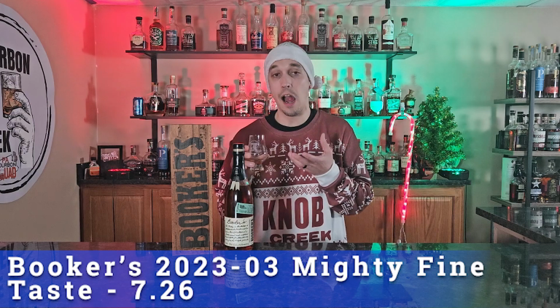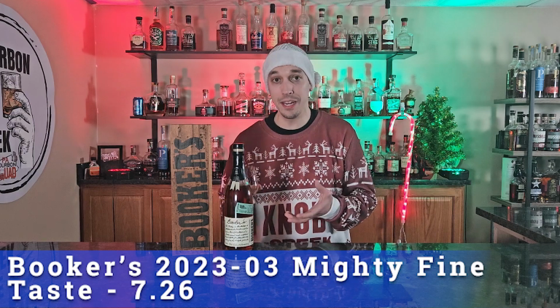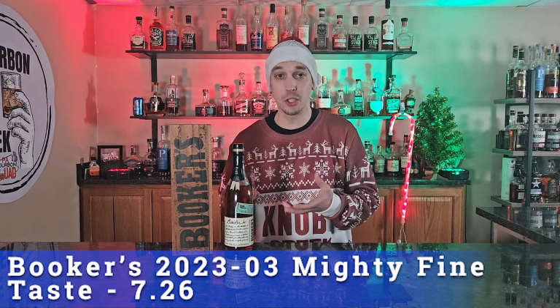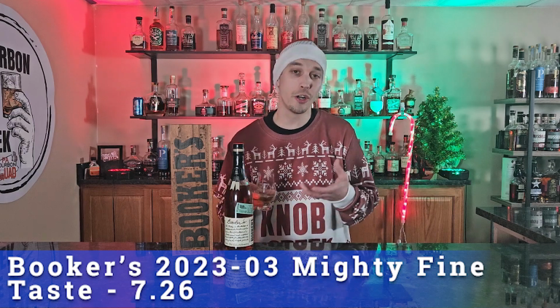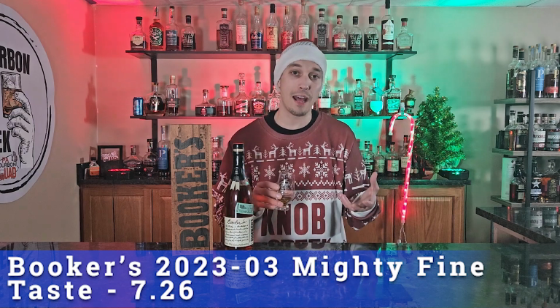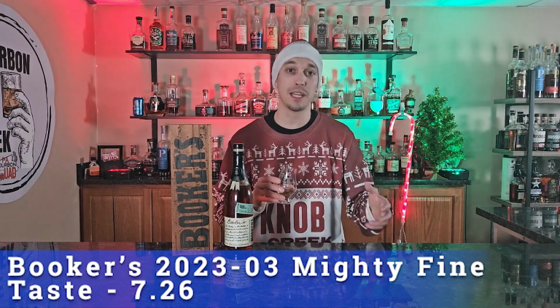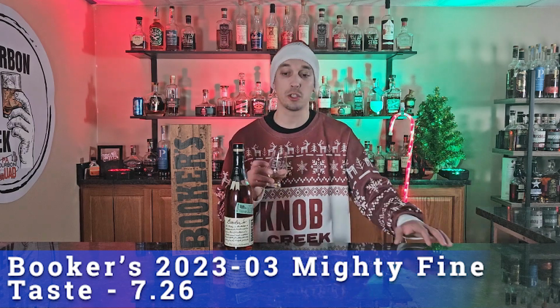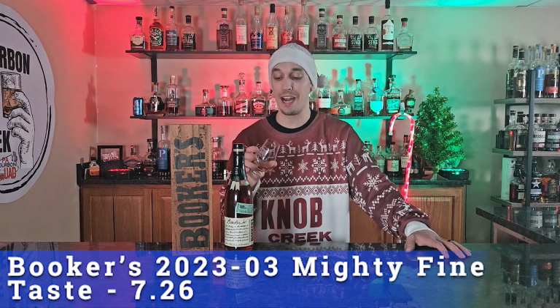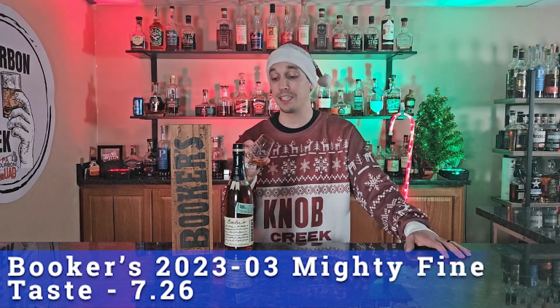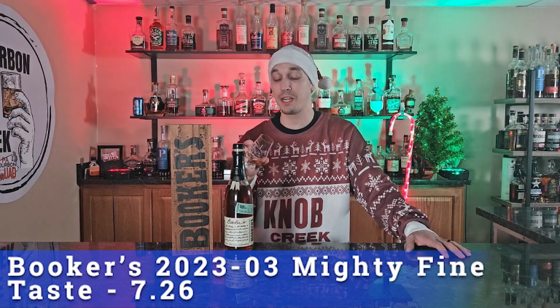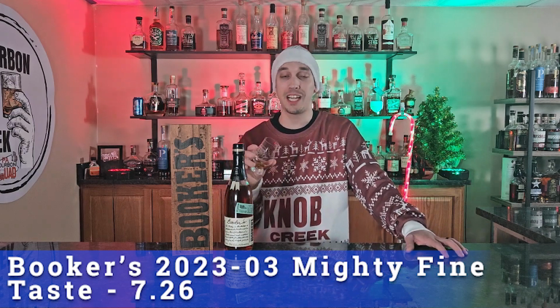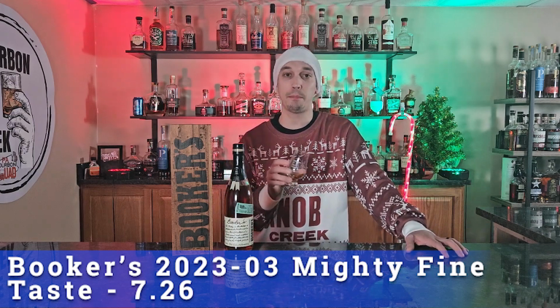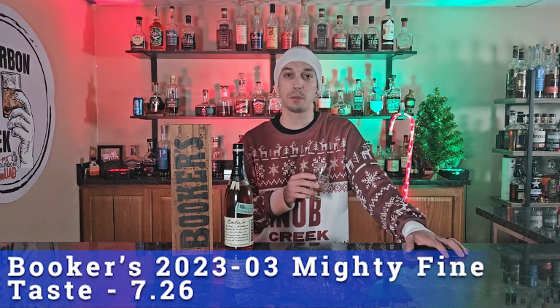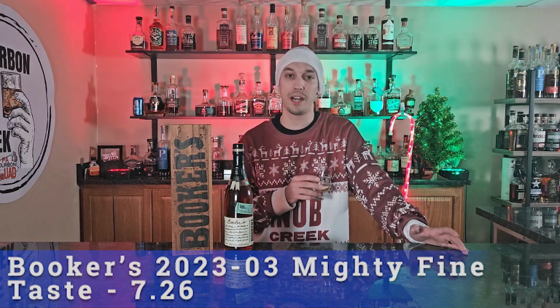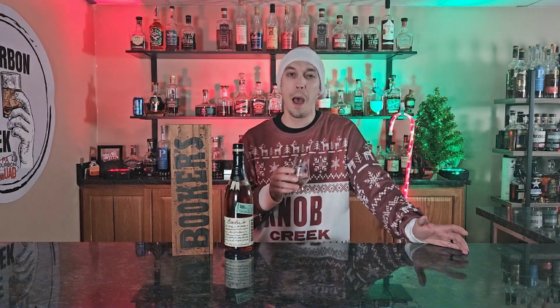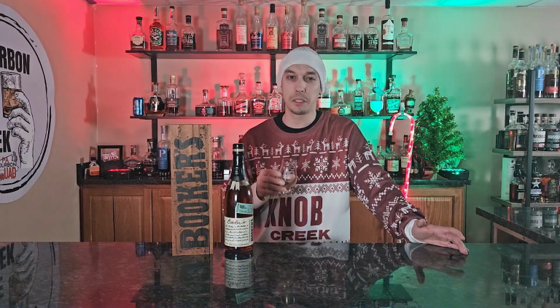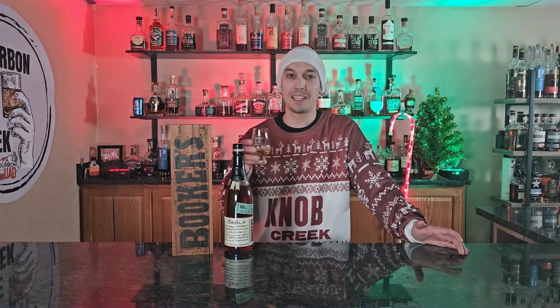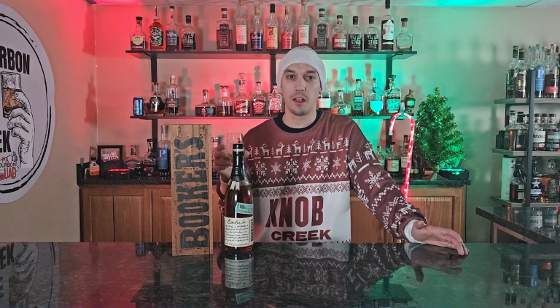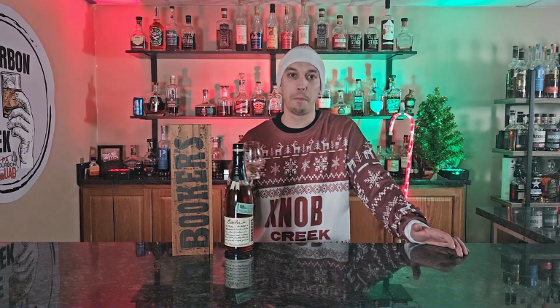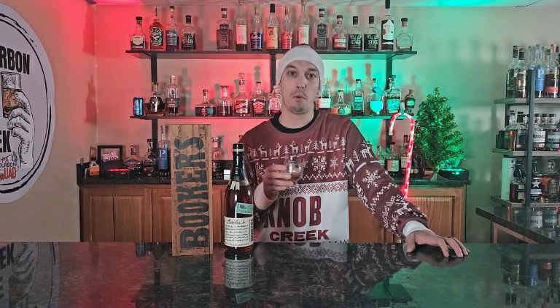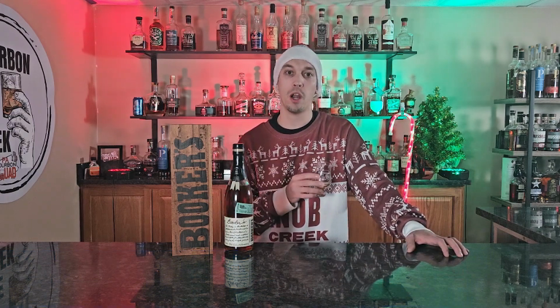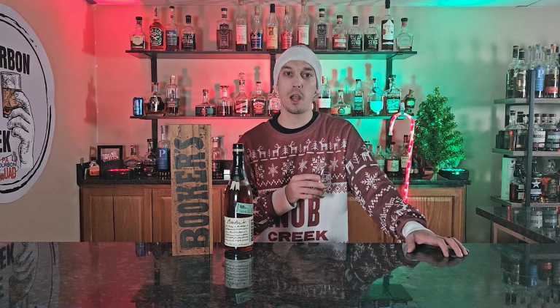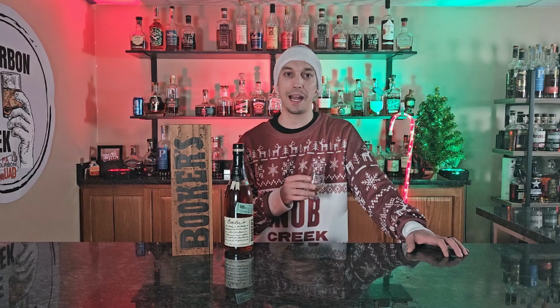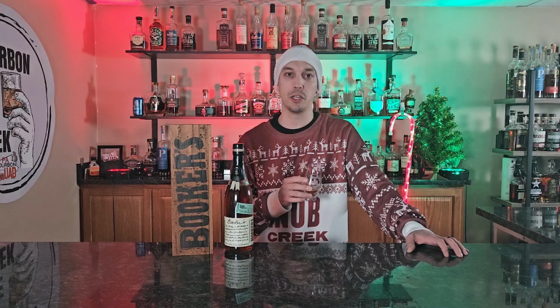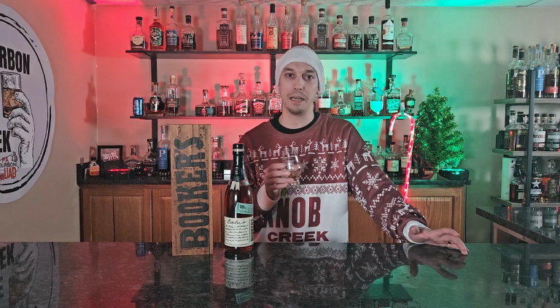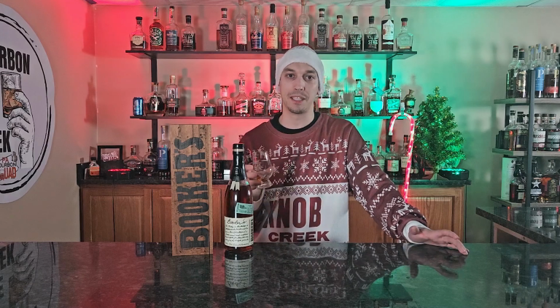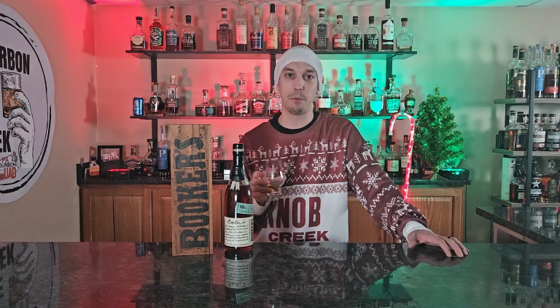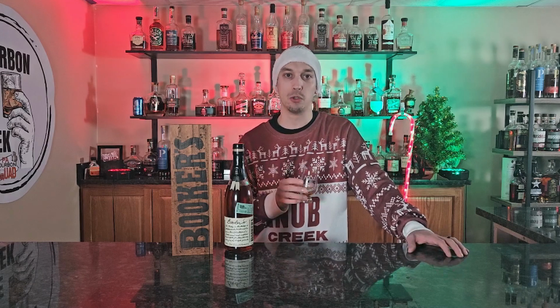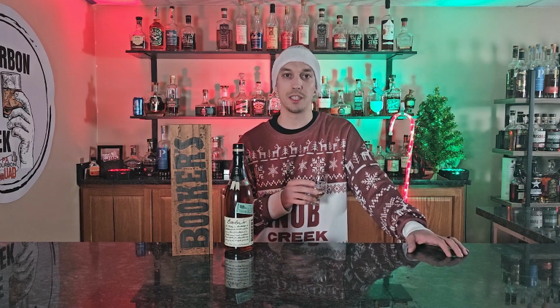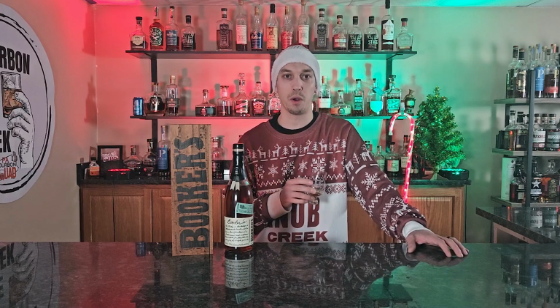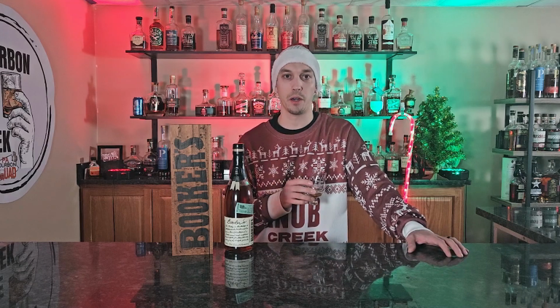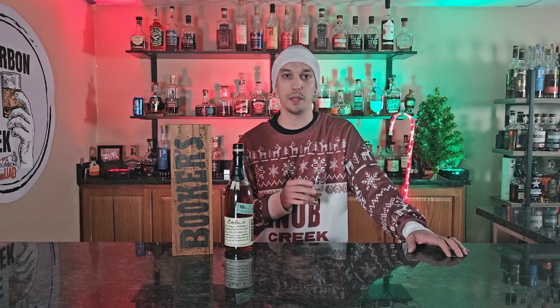I think it's good, I don't think it's great, and especially at that price point I'm expecting a little bit more coming out of Jim Beam. 7.26 is where we're going to put it.